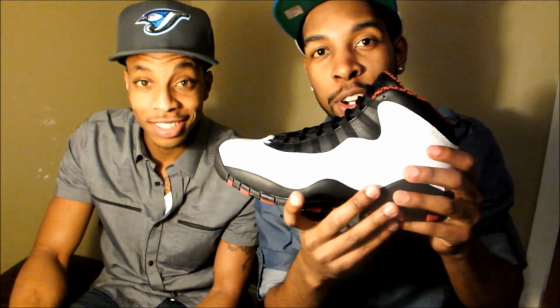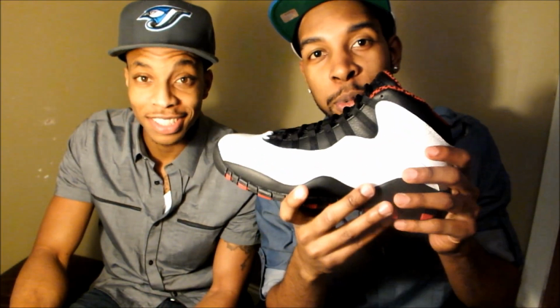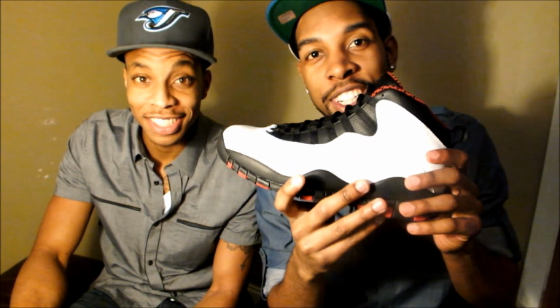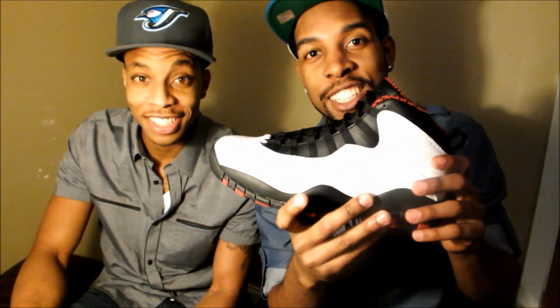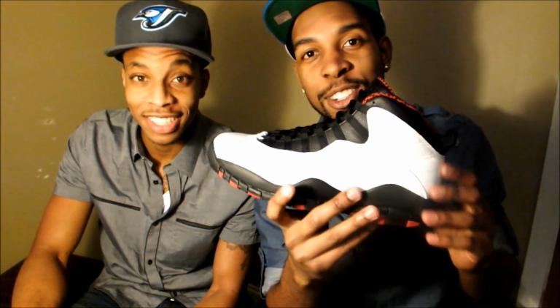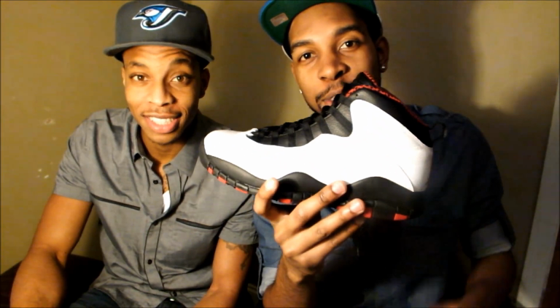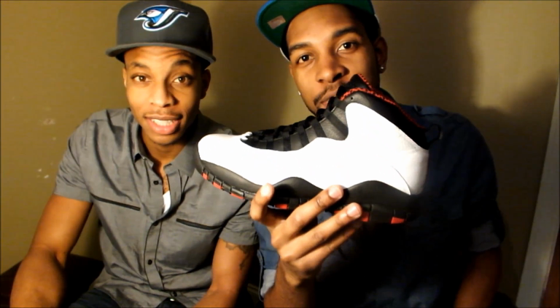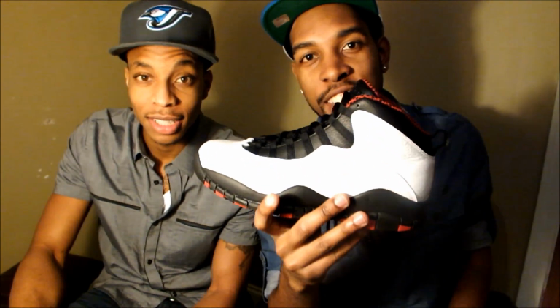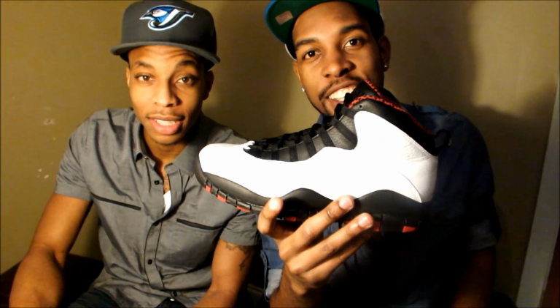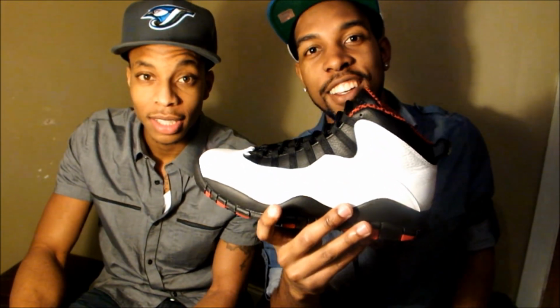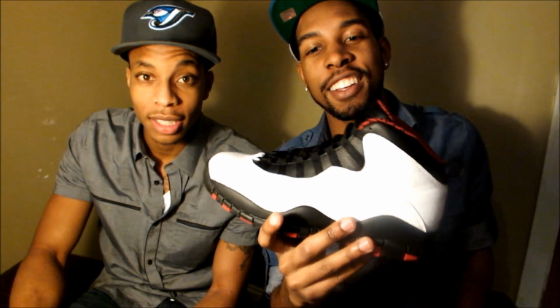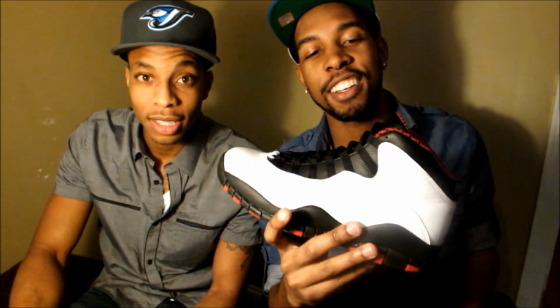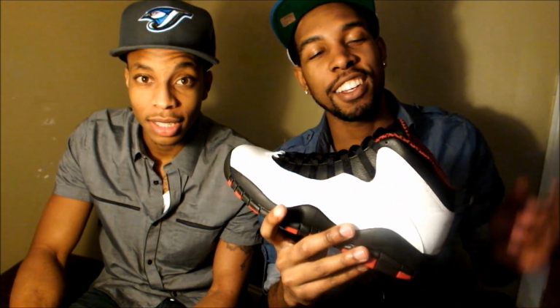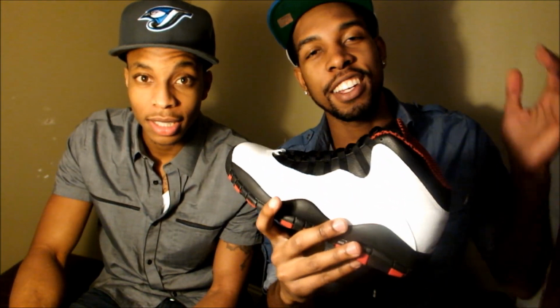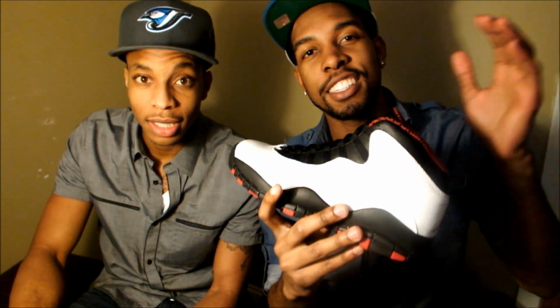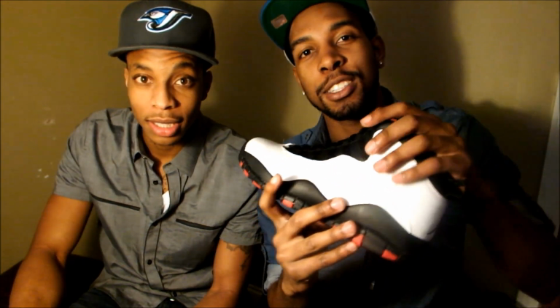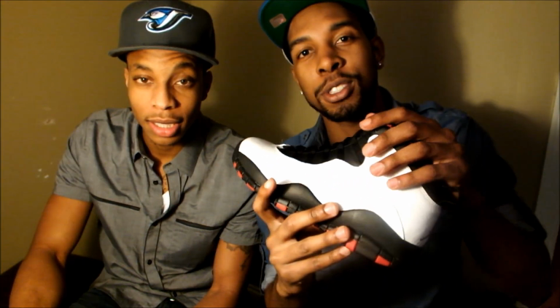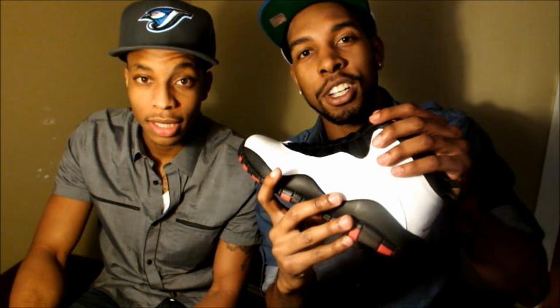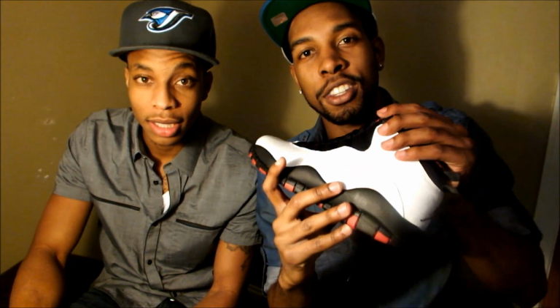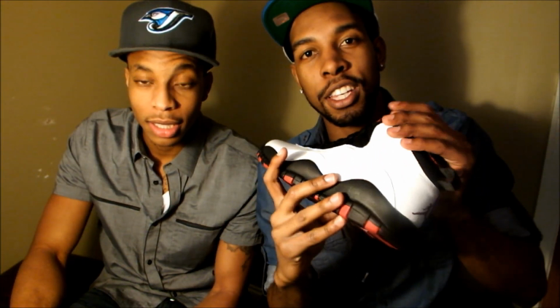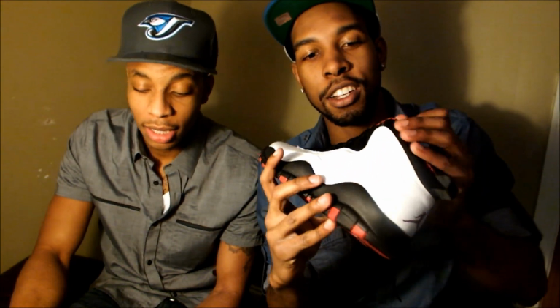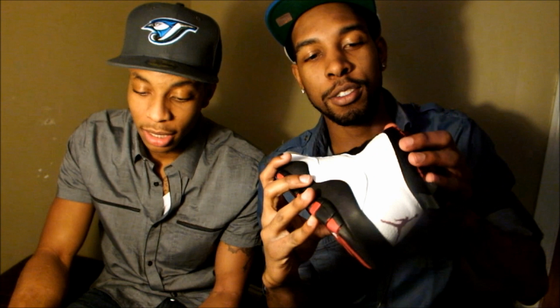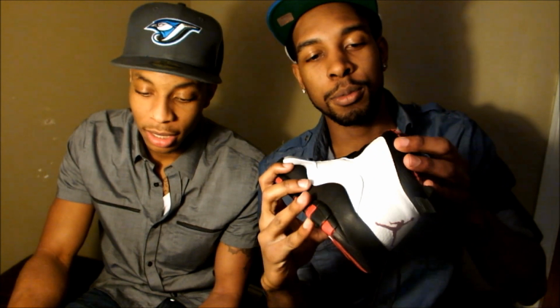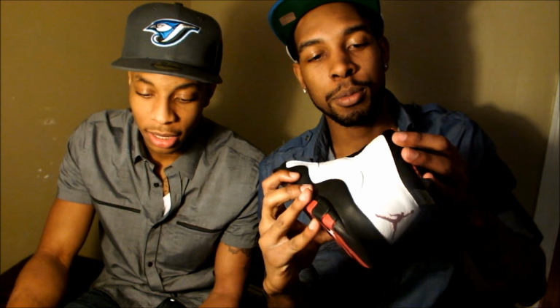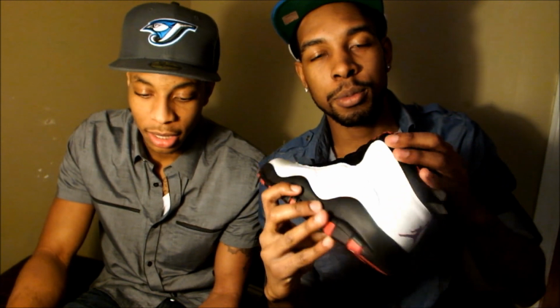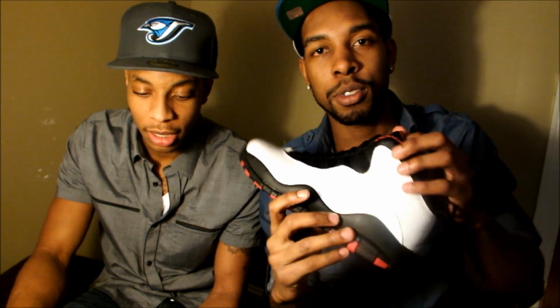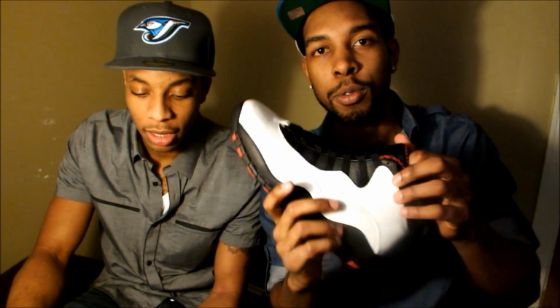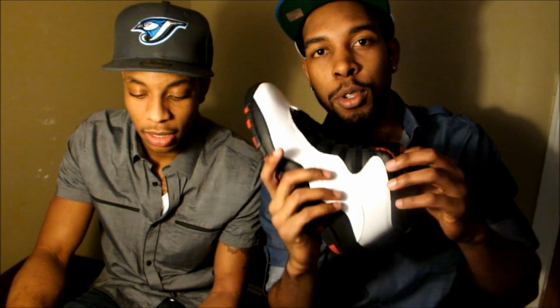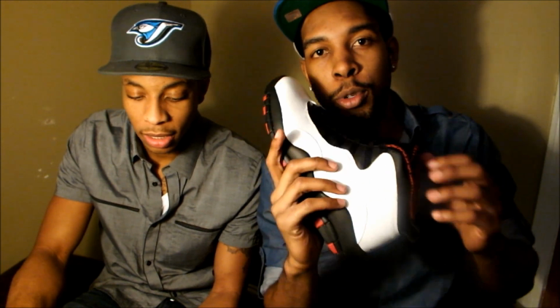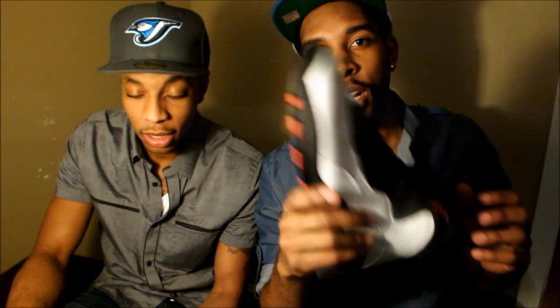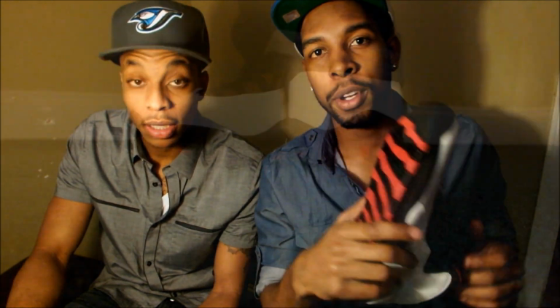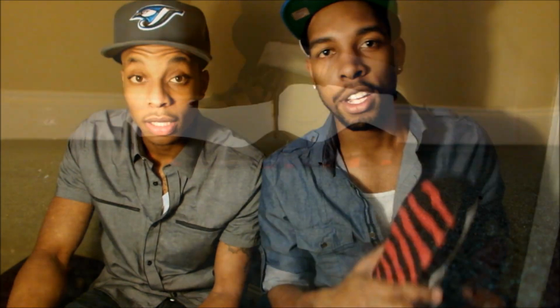We're going to put these on the feet — see what y'all think of them. We'll be right back.